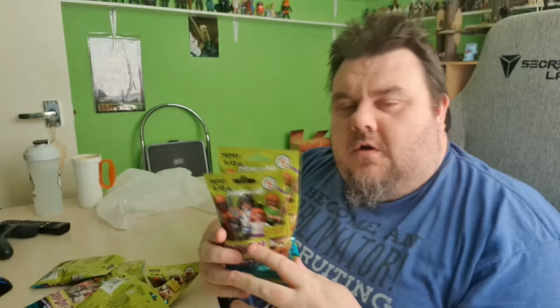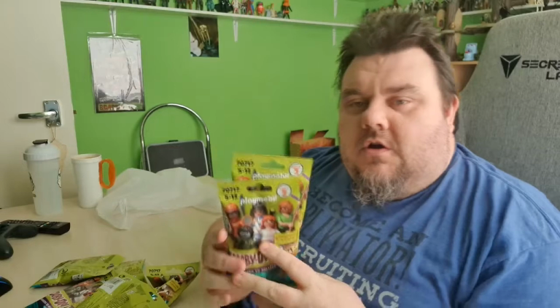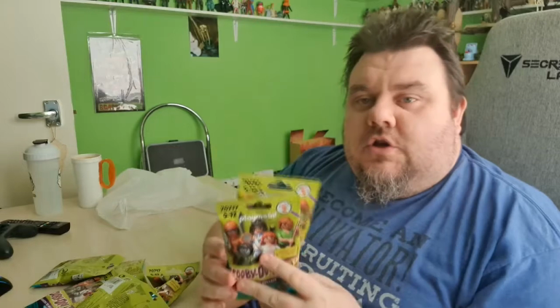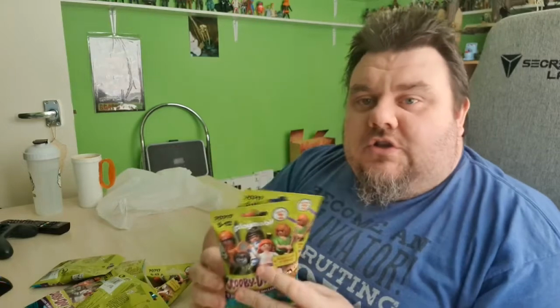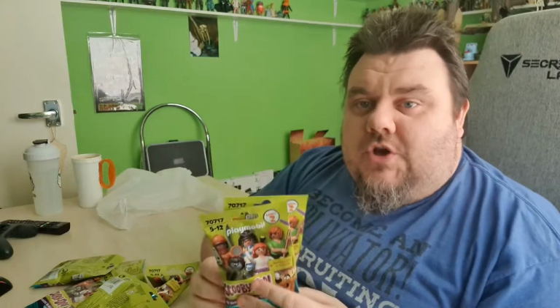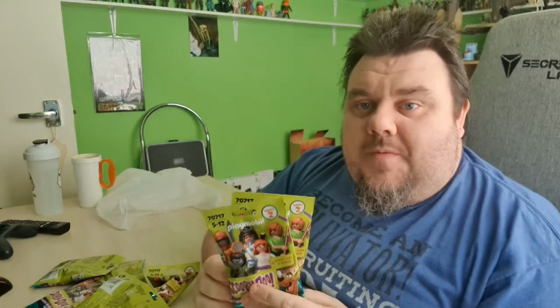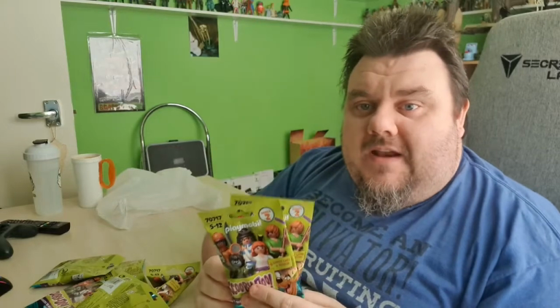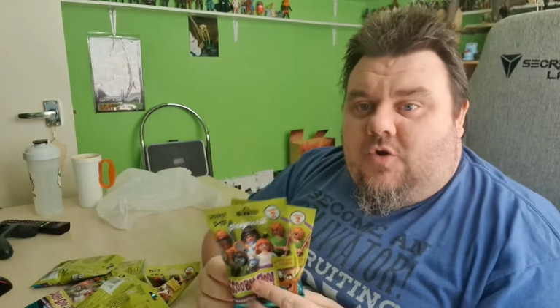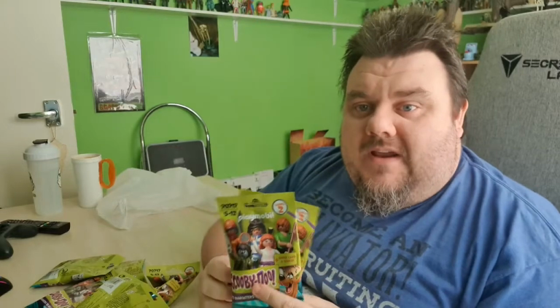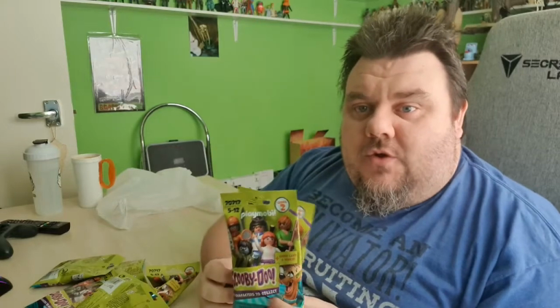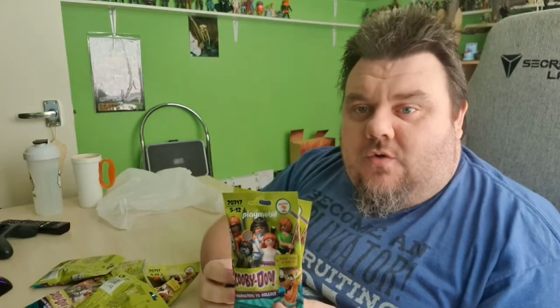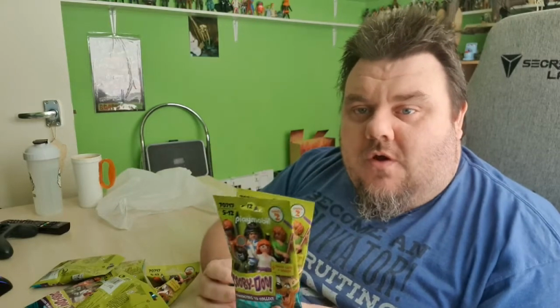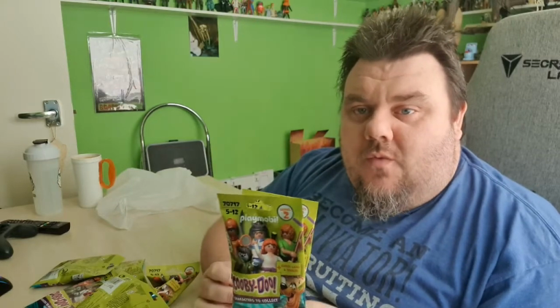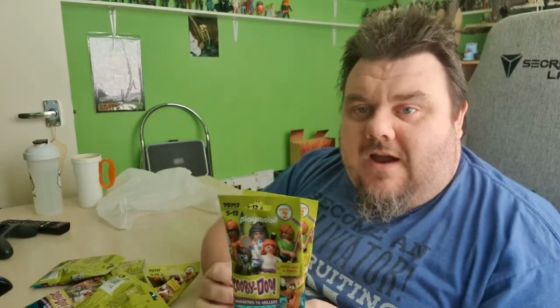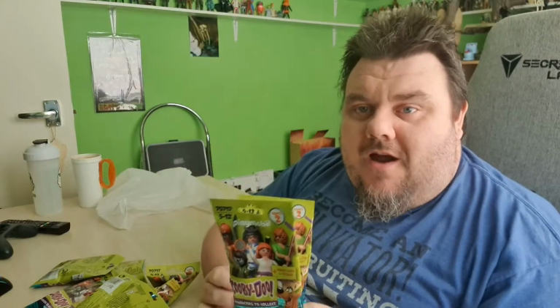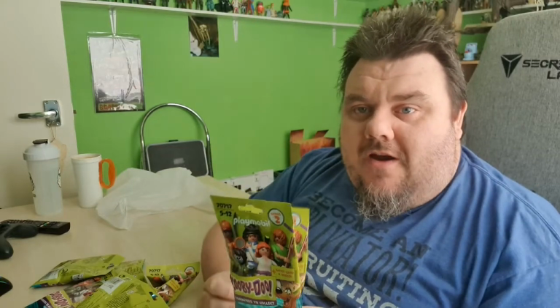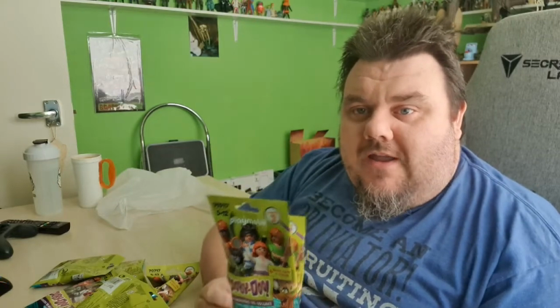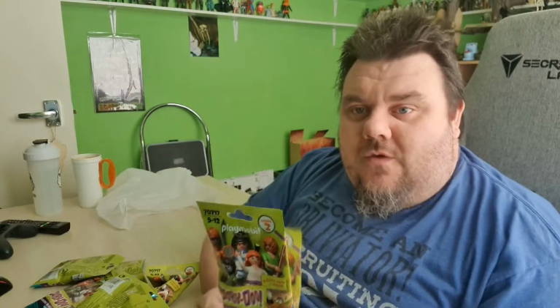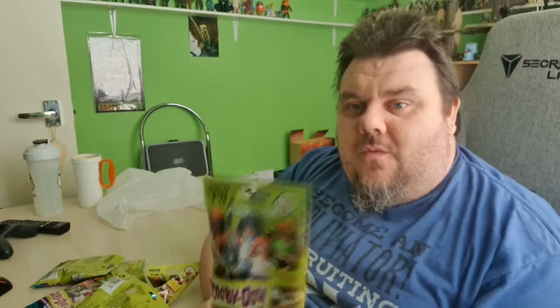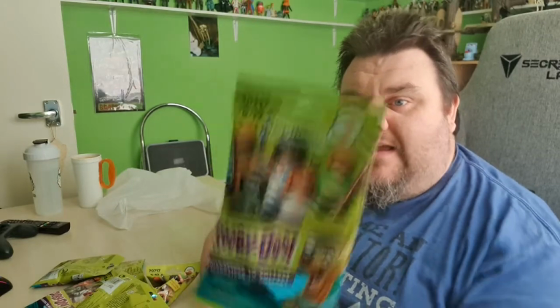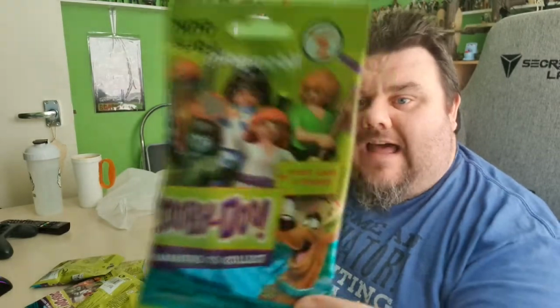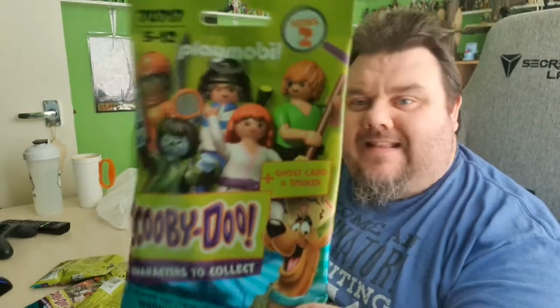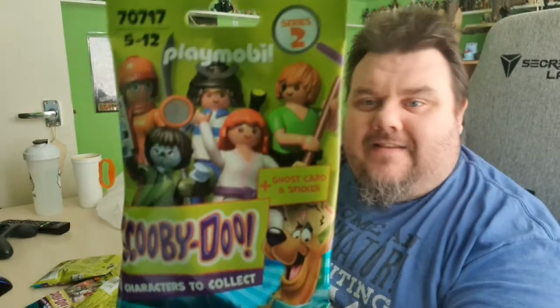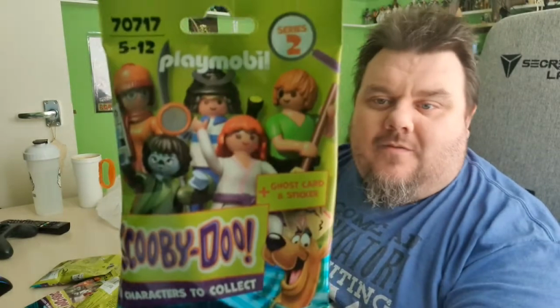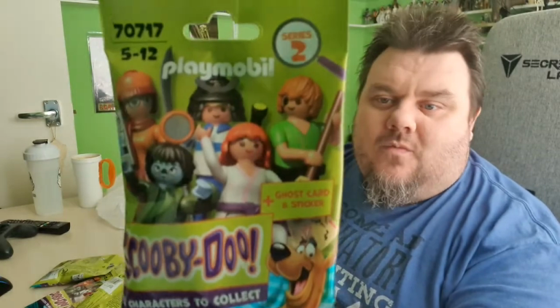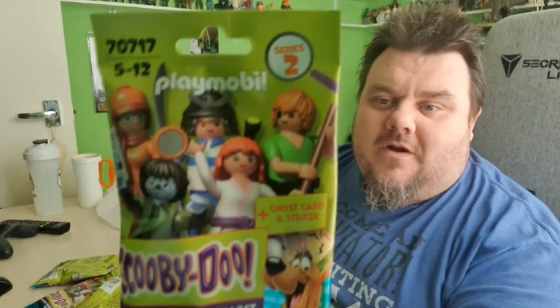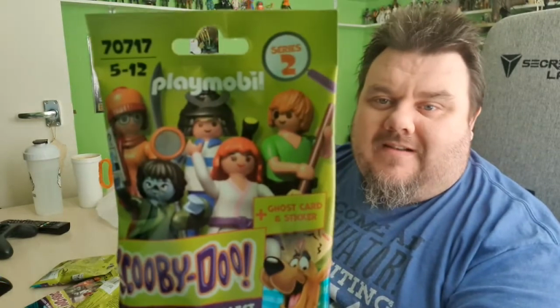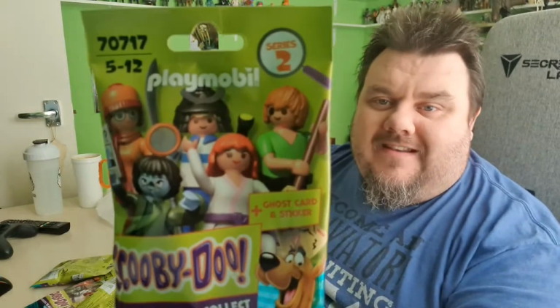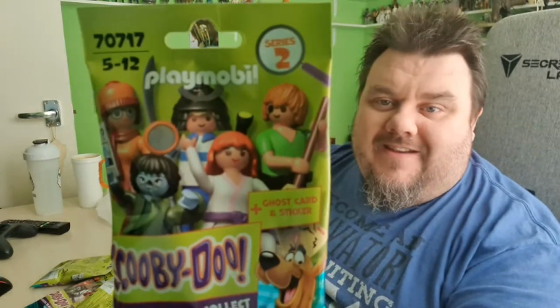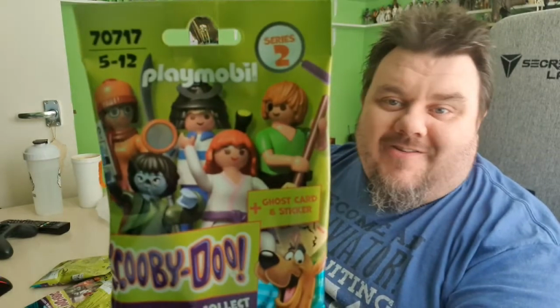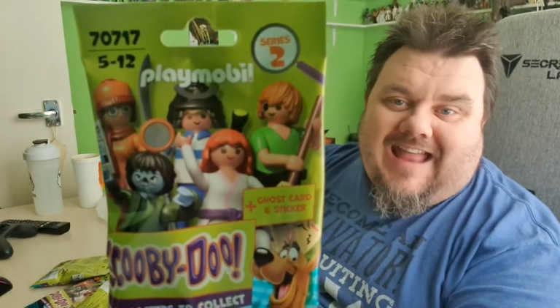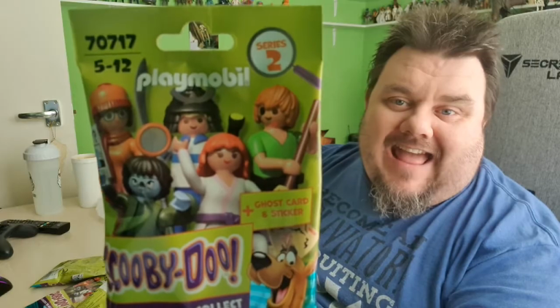Scooby-Dooby-Doo, where are you? We got some work to do now.